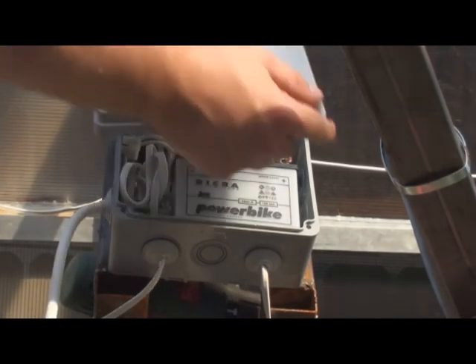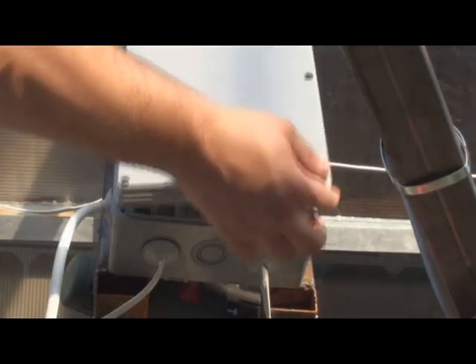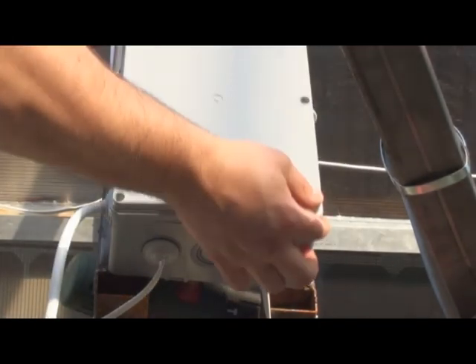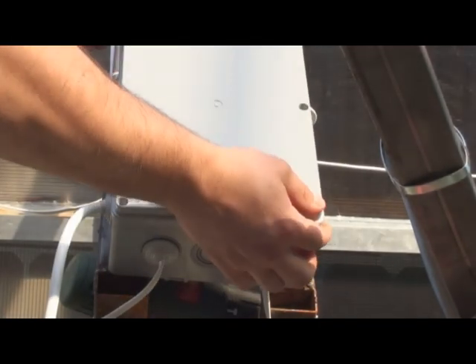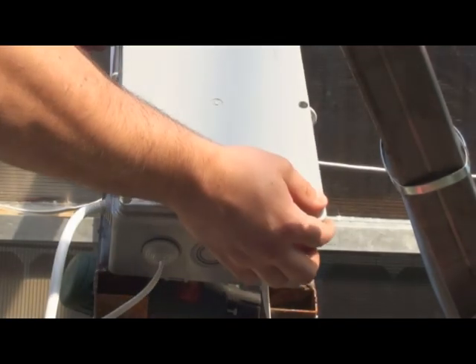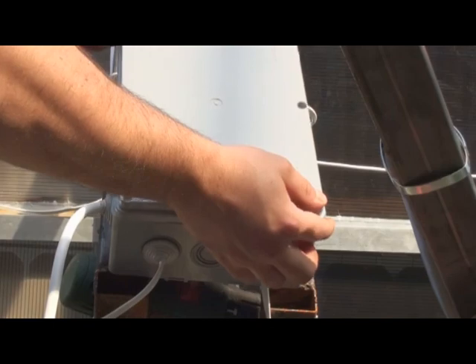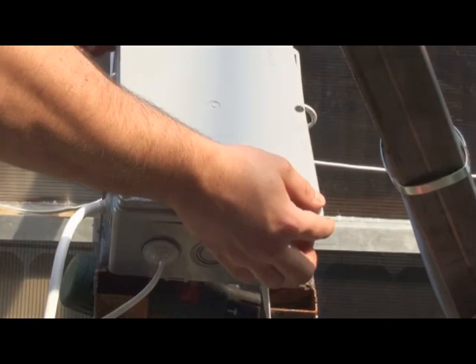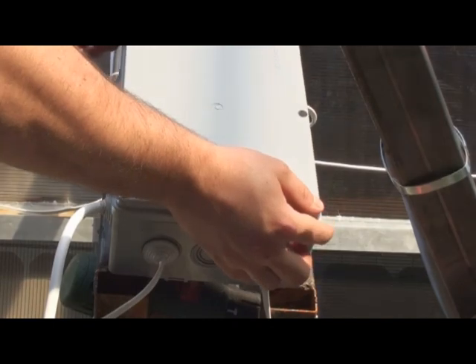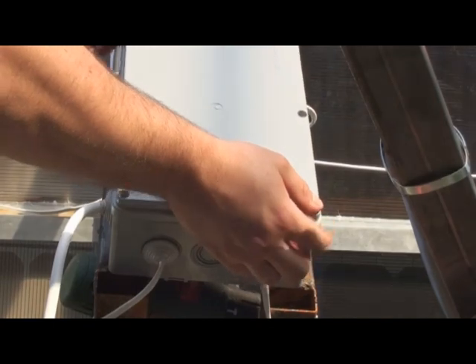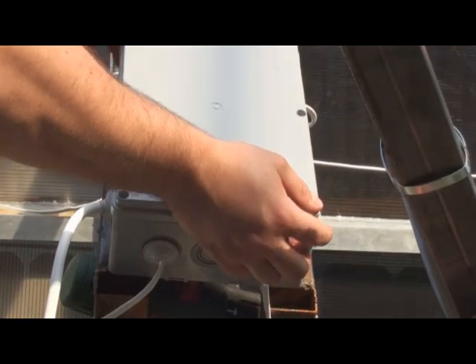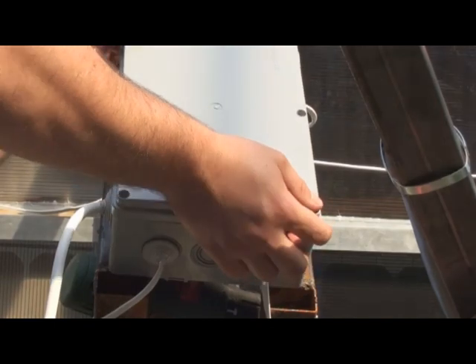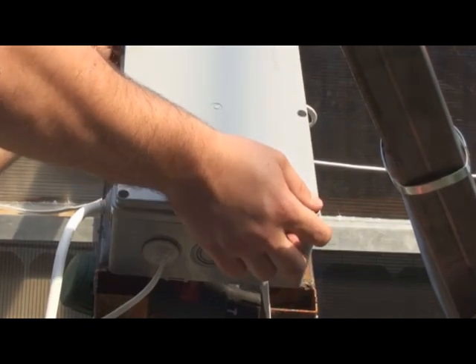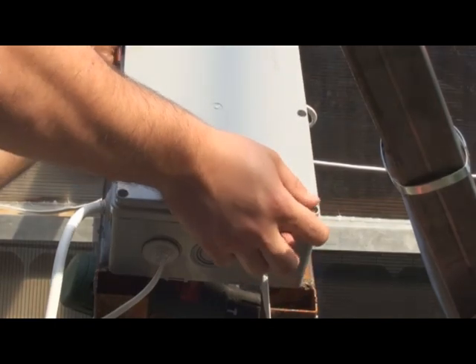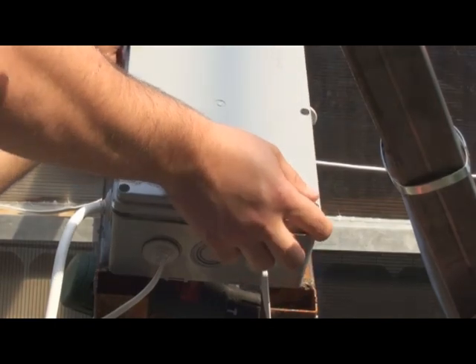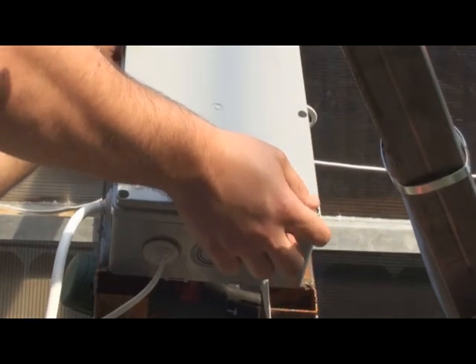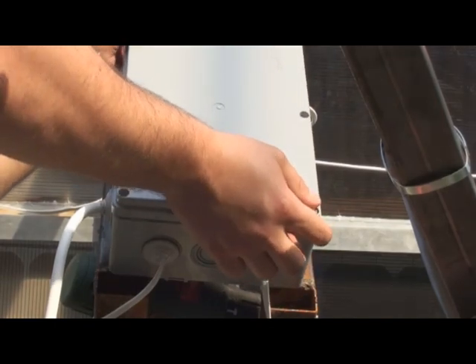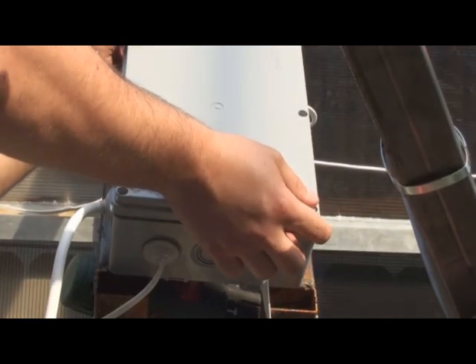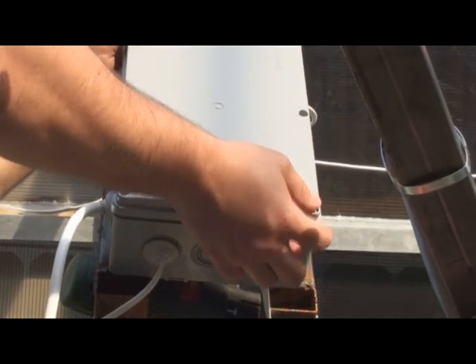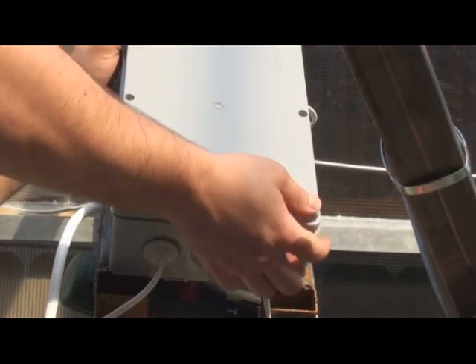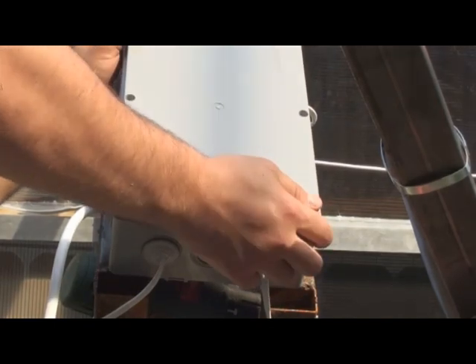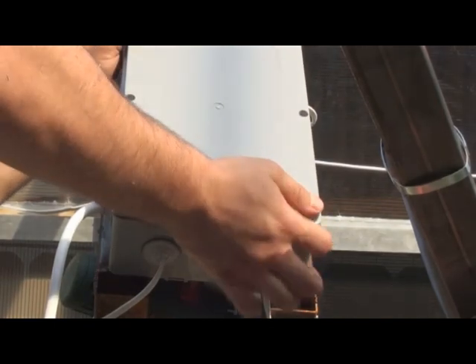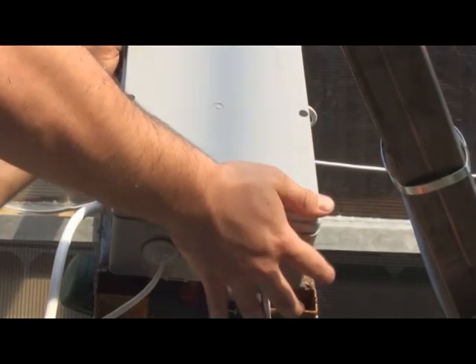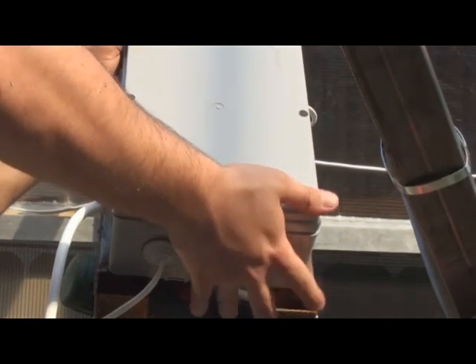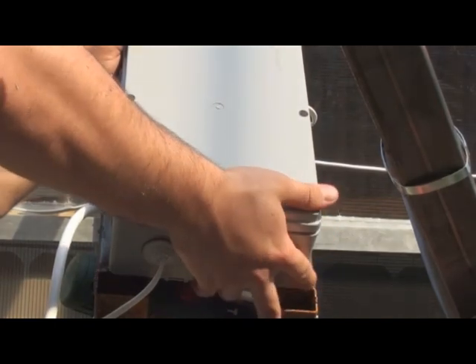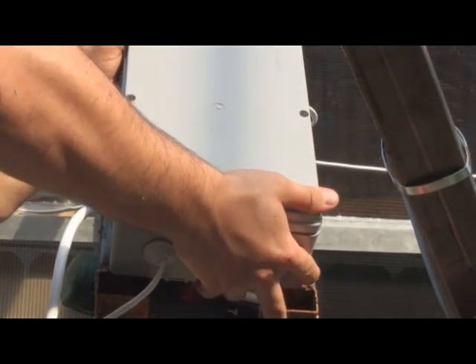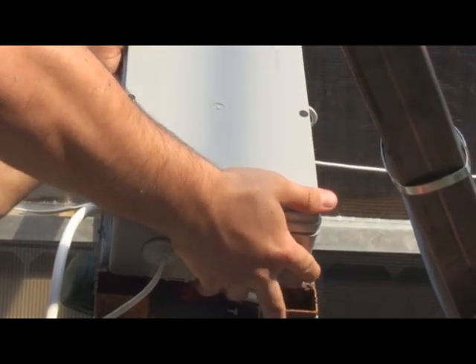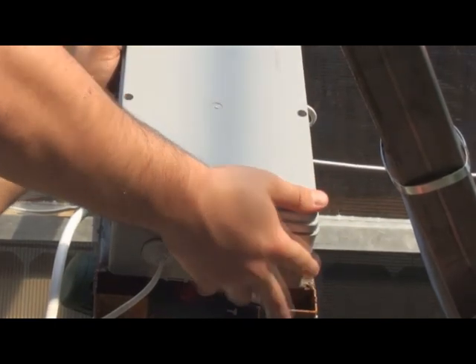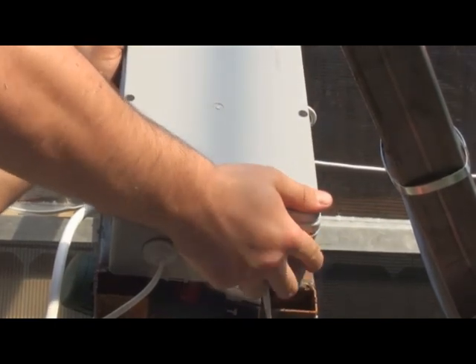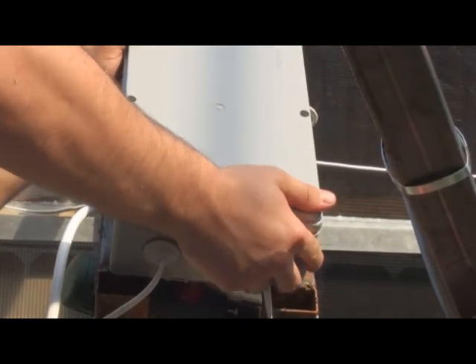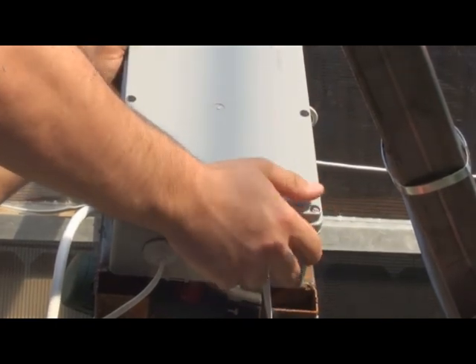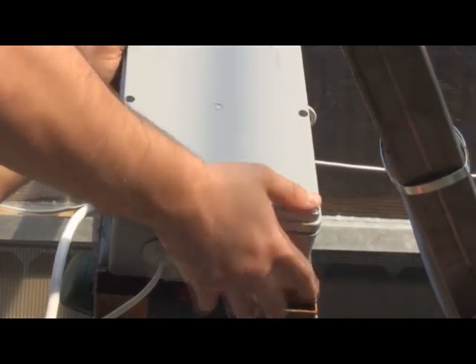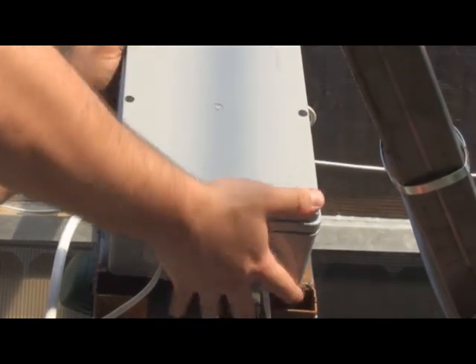I'll close the lid now and I'll make sure that the cable is not on very tight and the panels can spin freely.